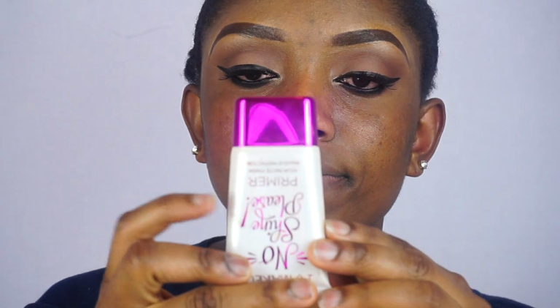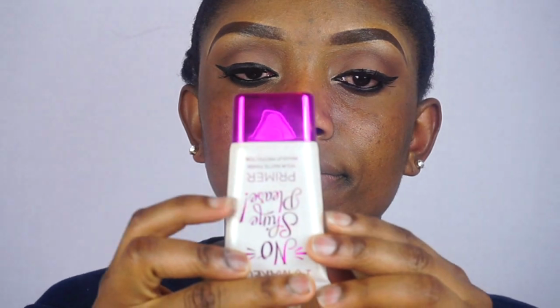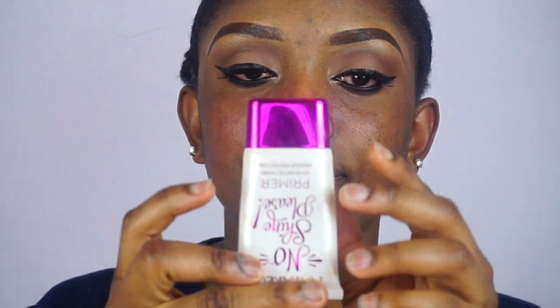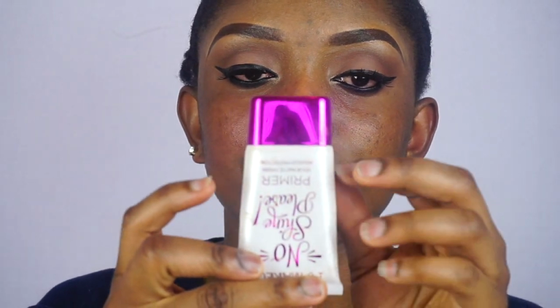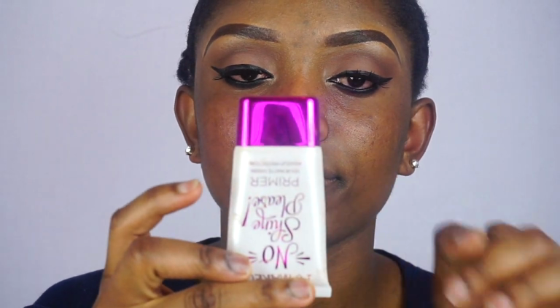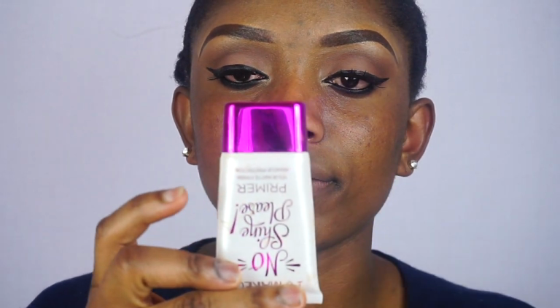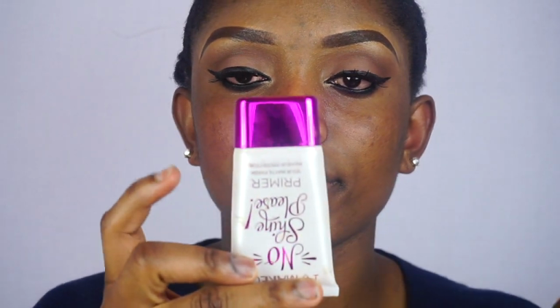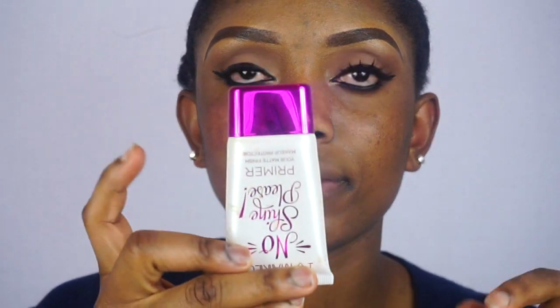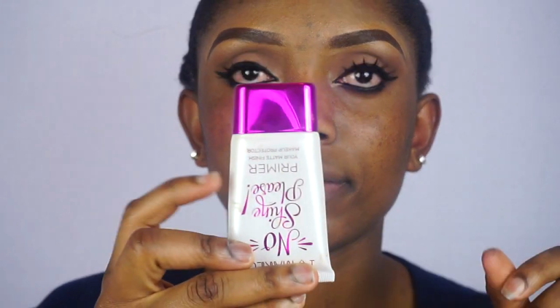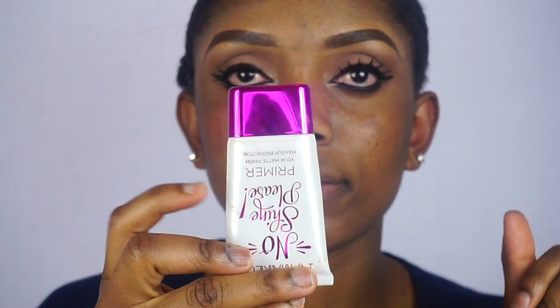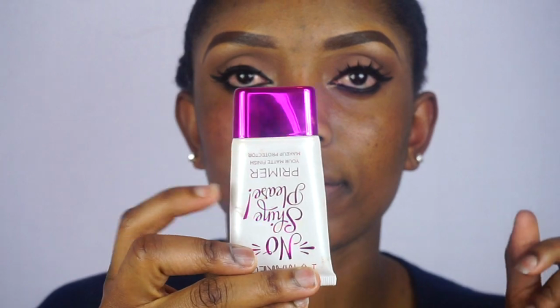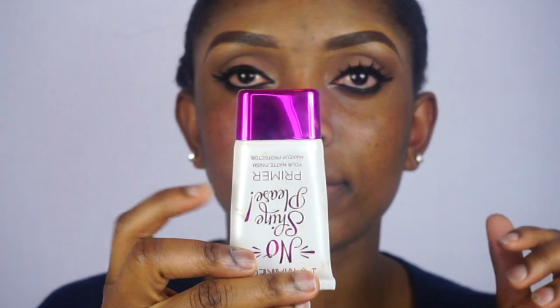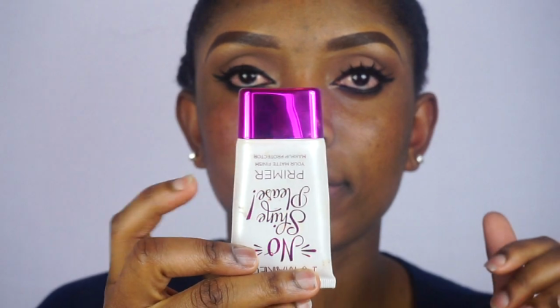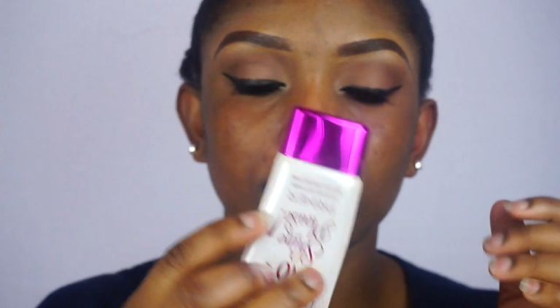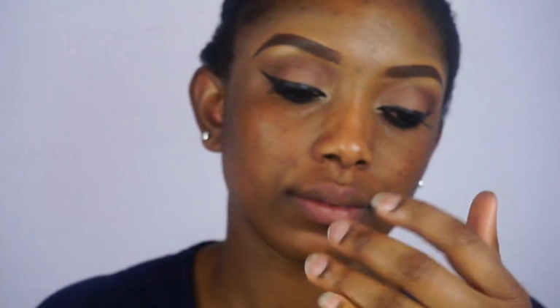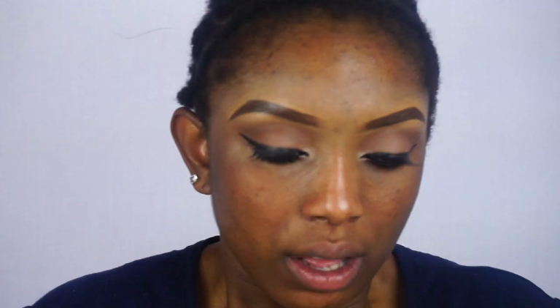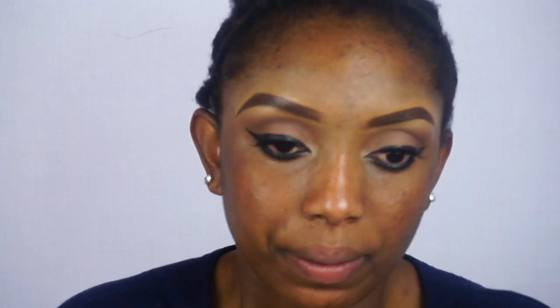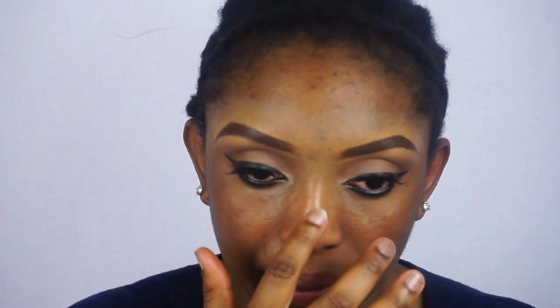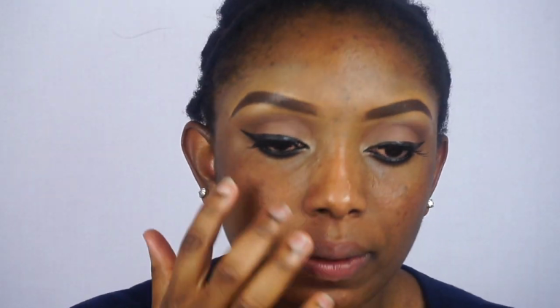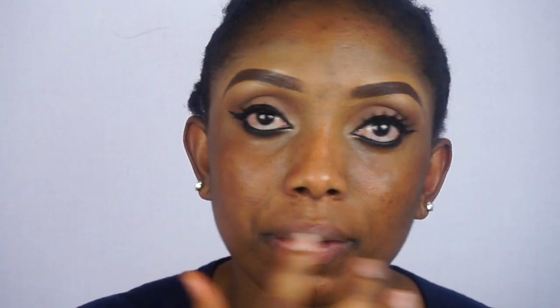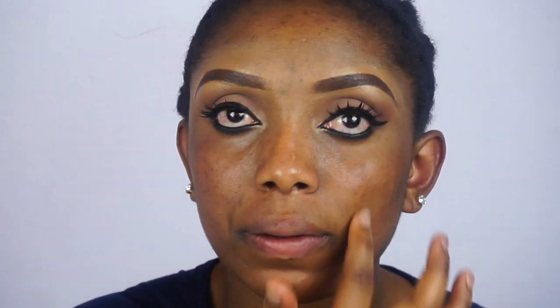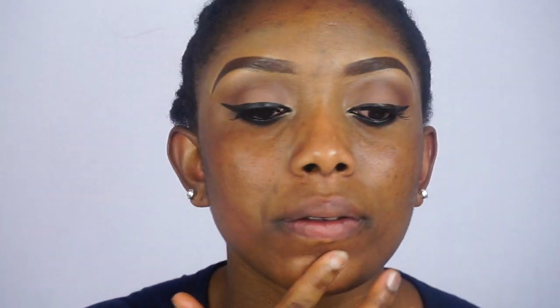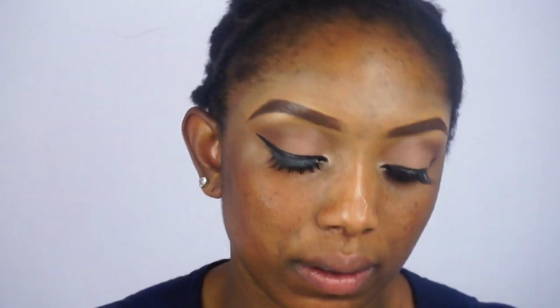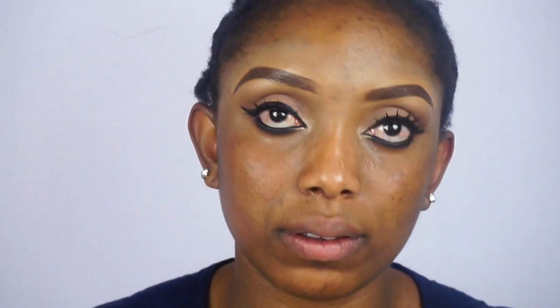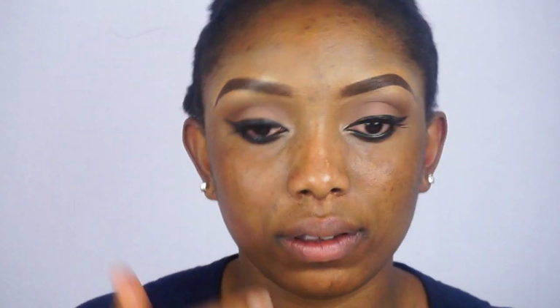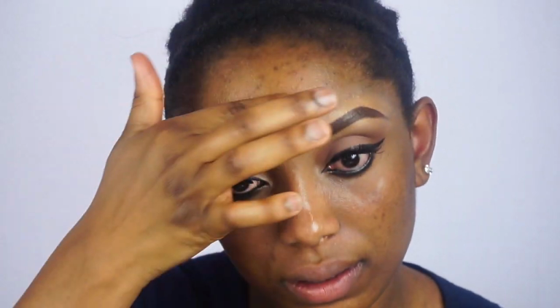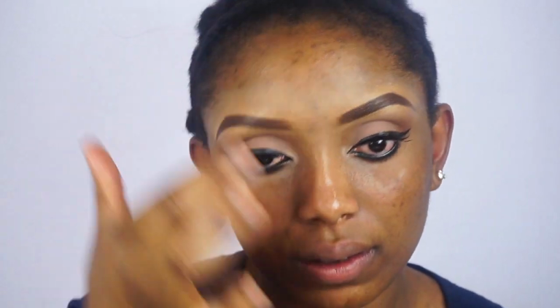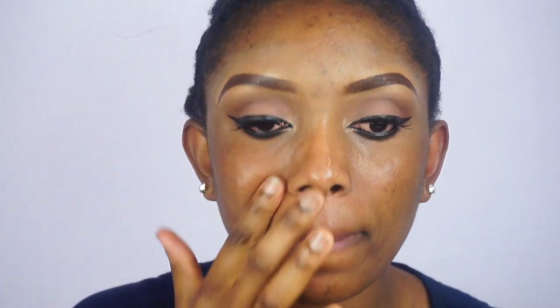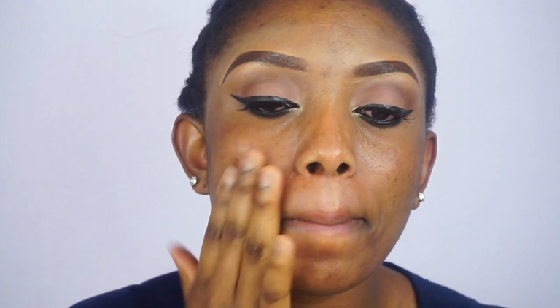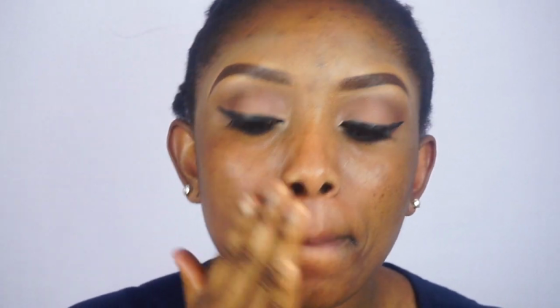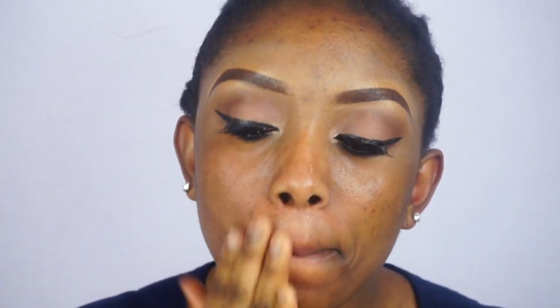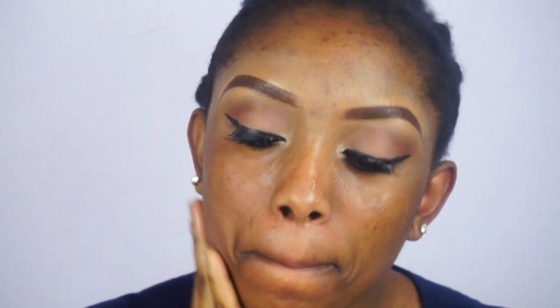So guys, I'm going to begin by priming my face to help the makeup last longer.